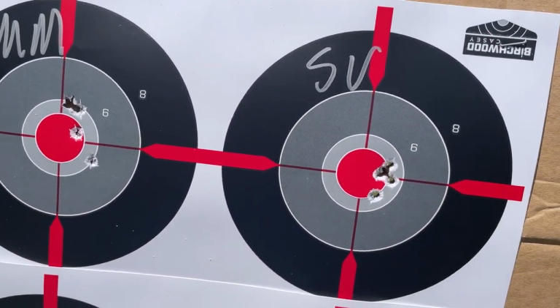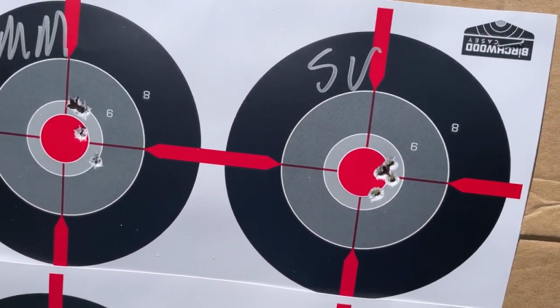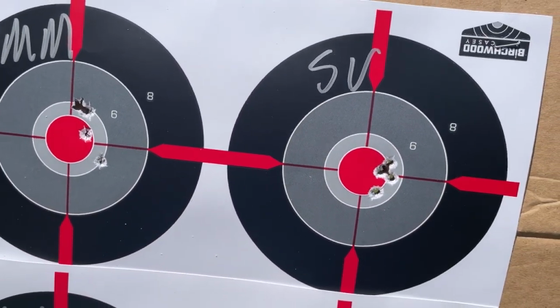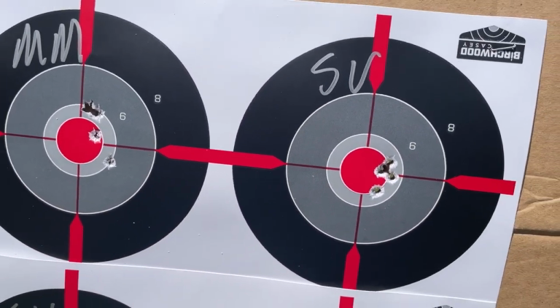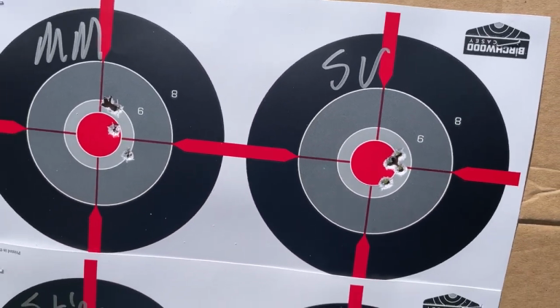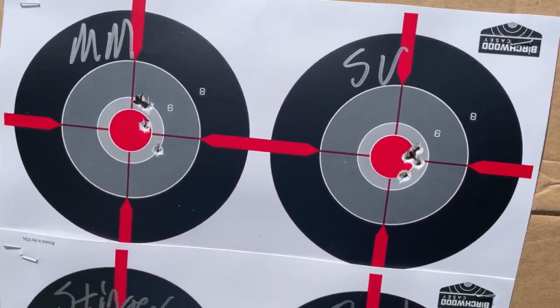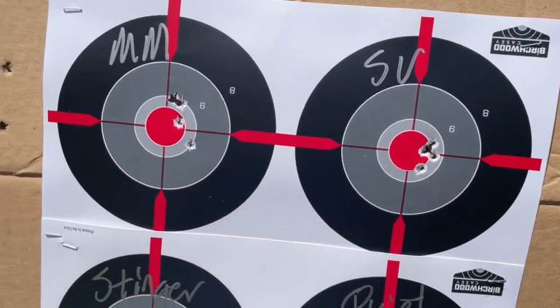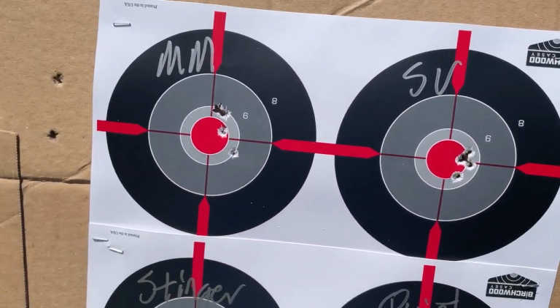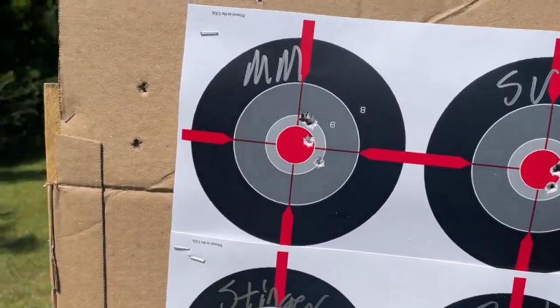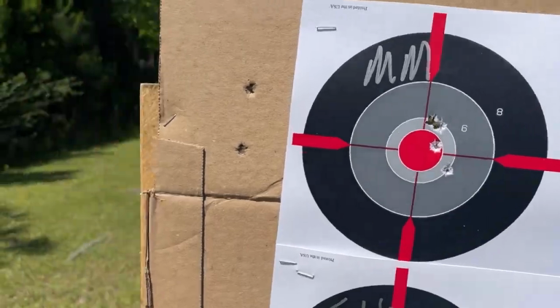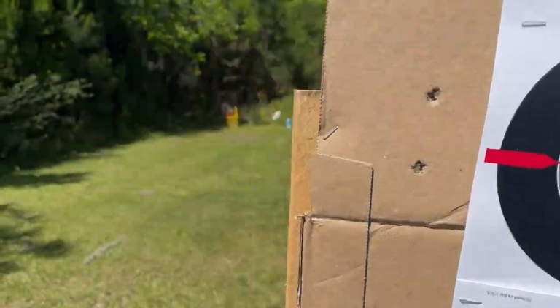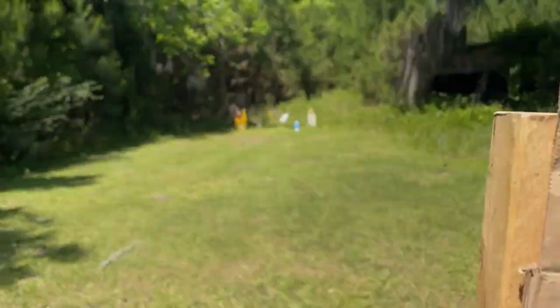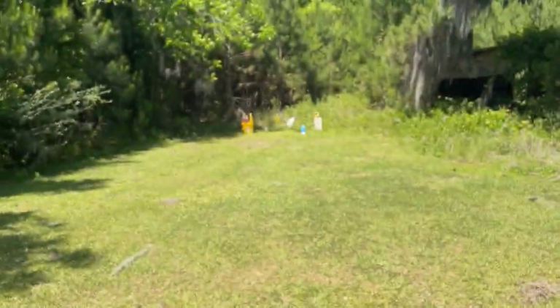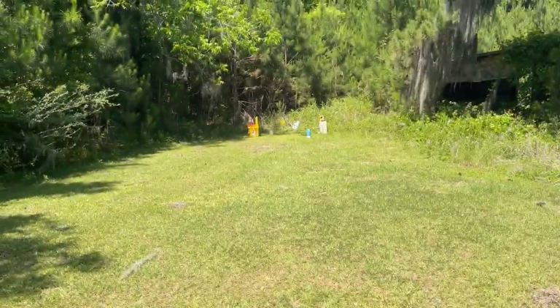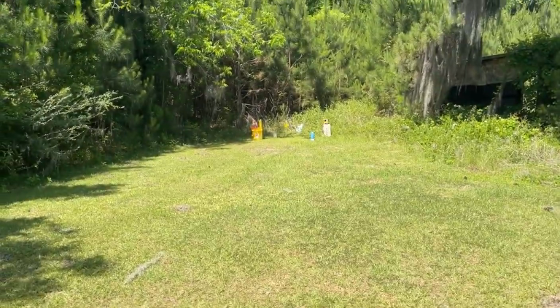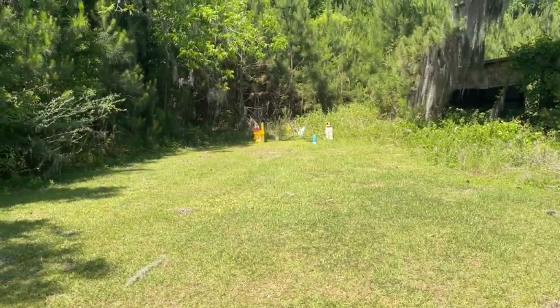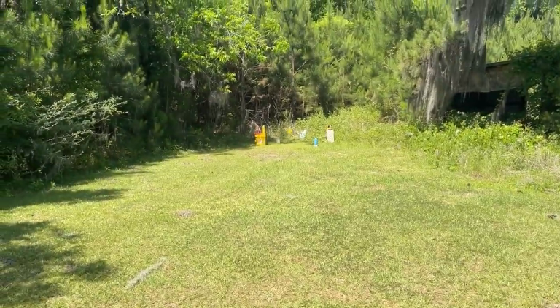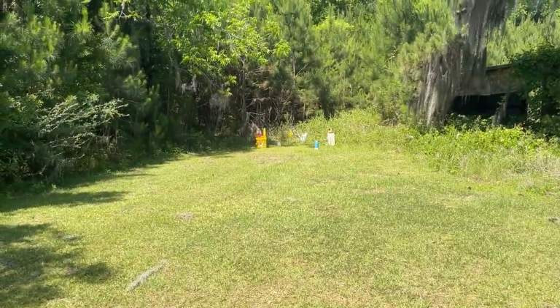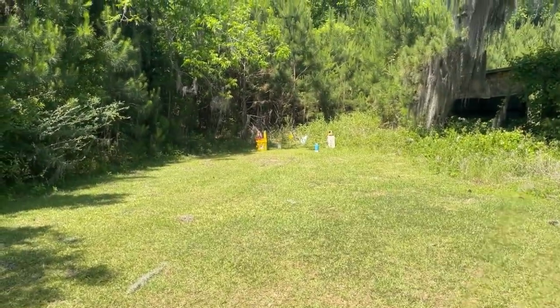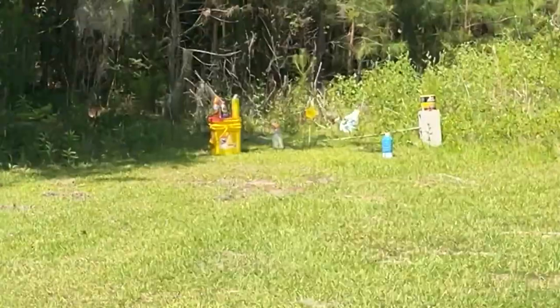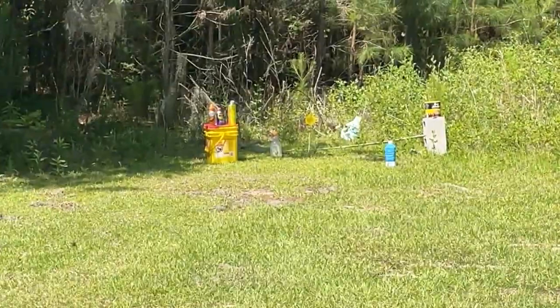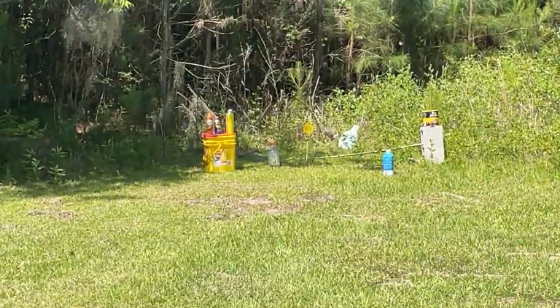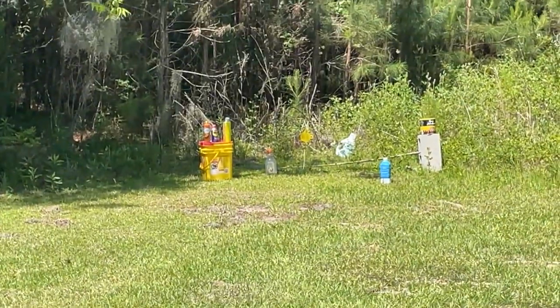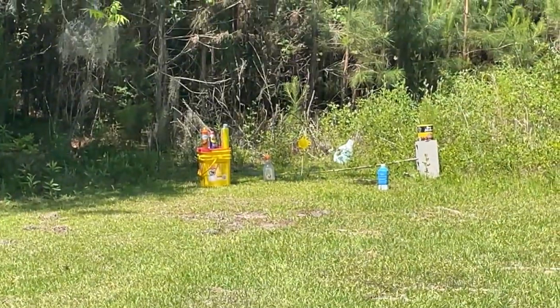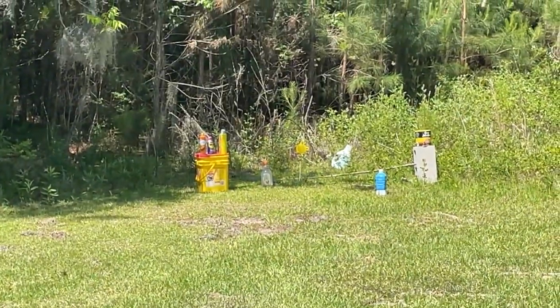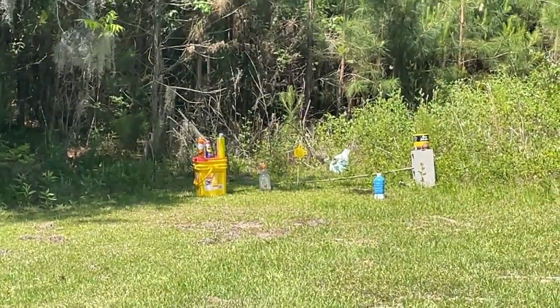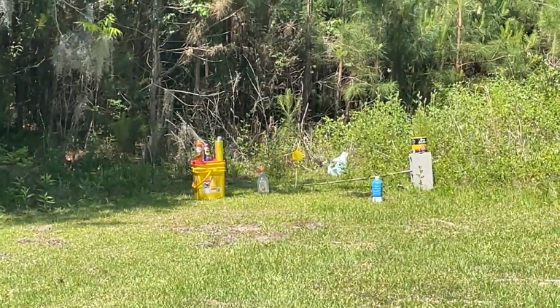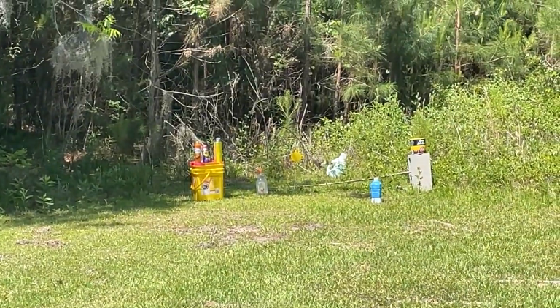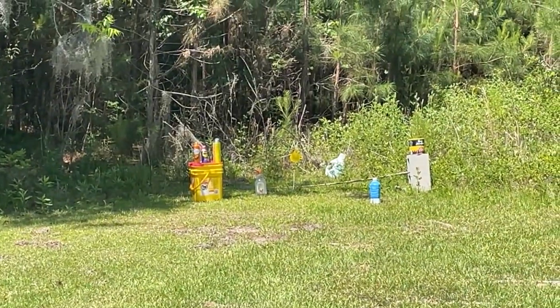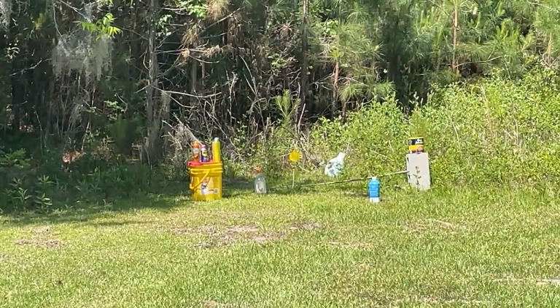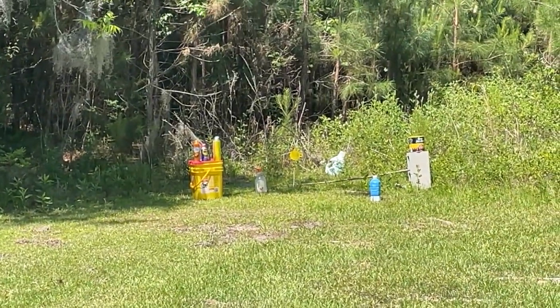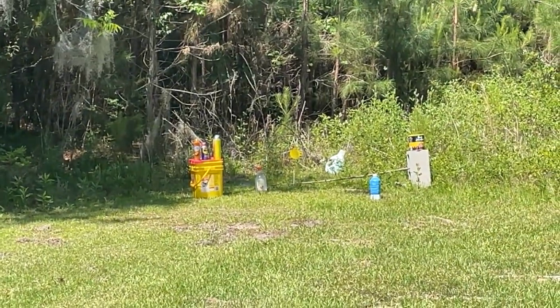Now just for fun, we're going to shoot some of these targets set up at 50 yards.